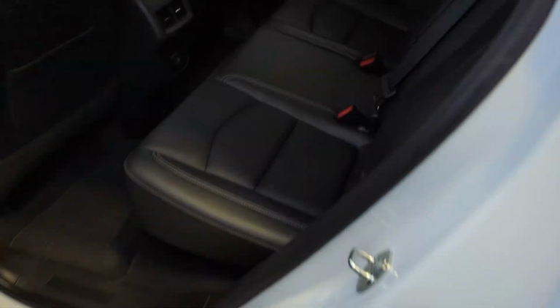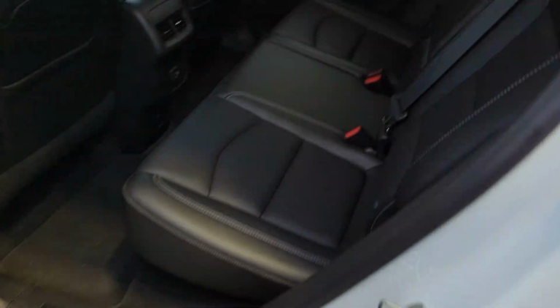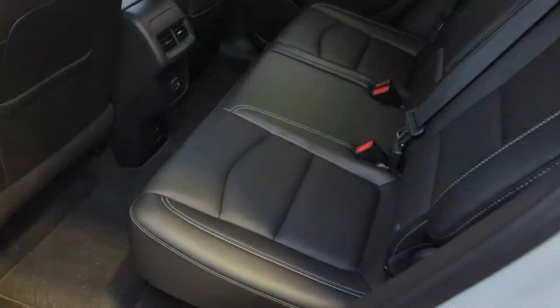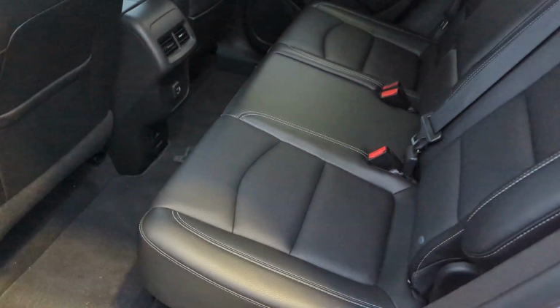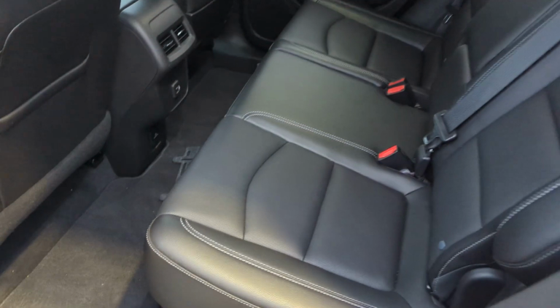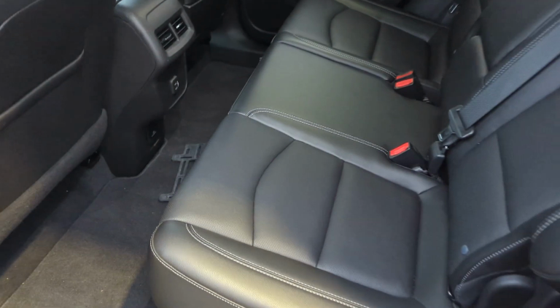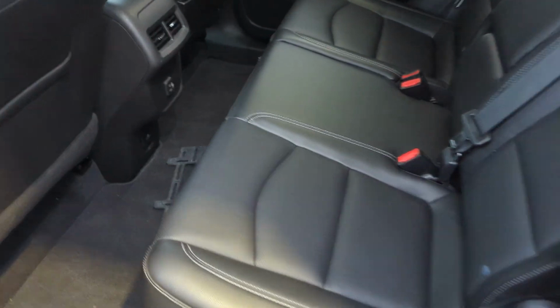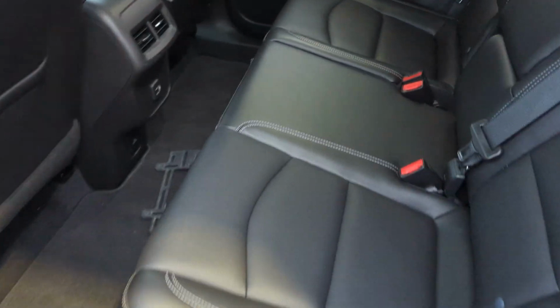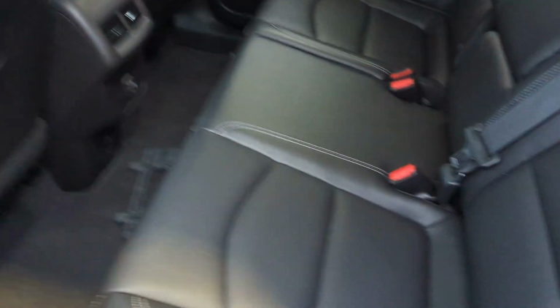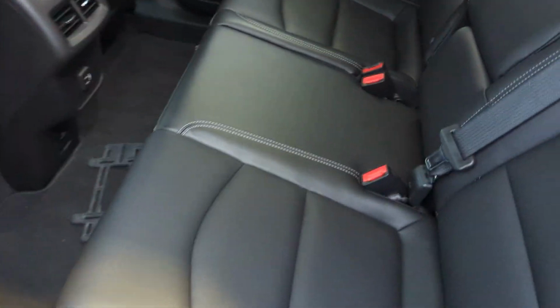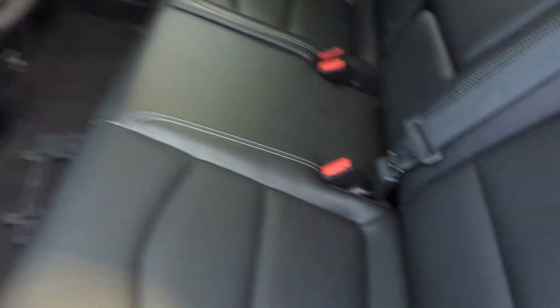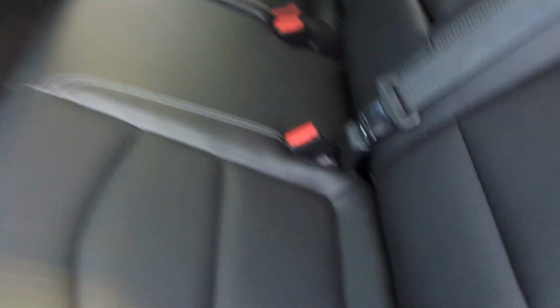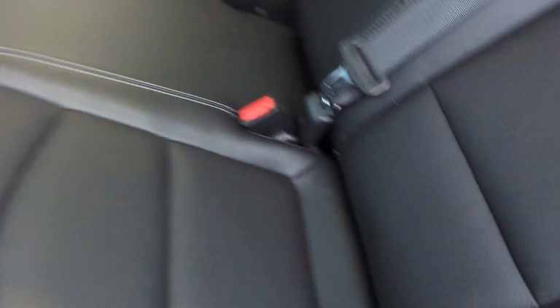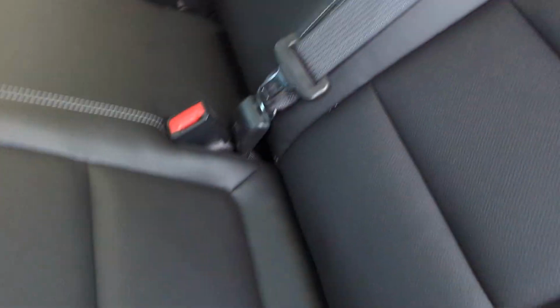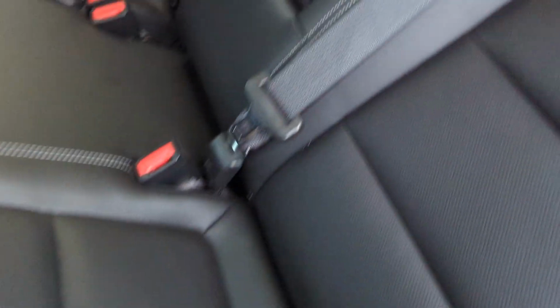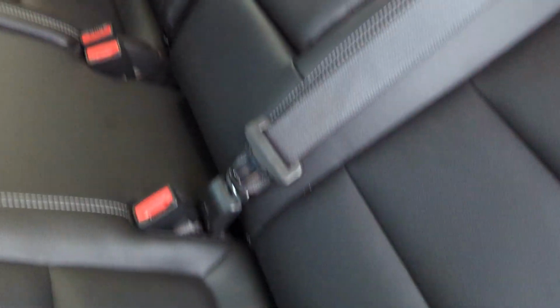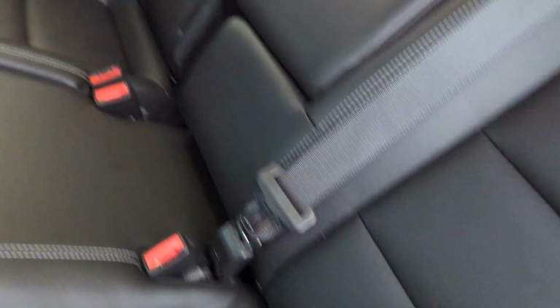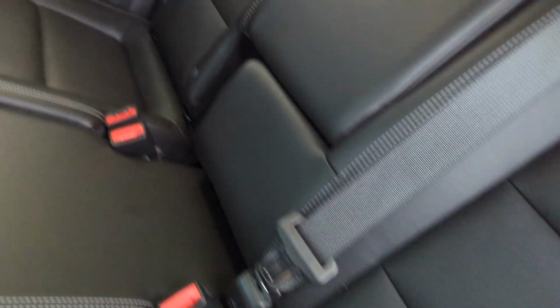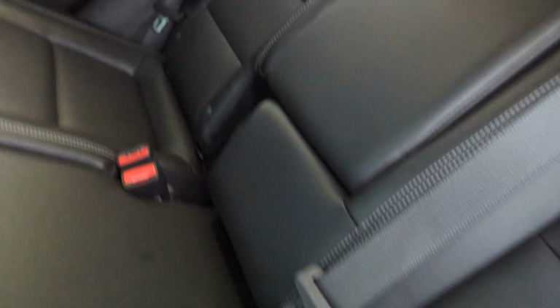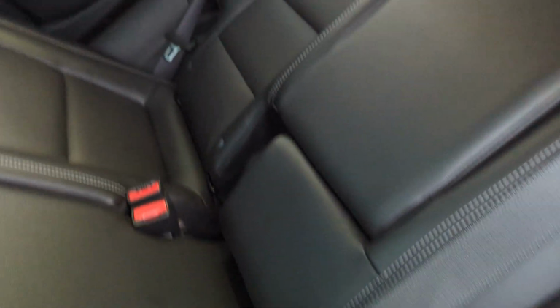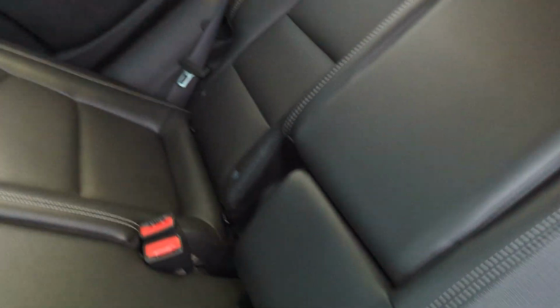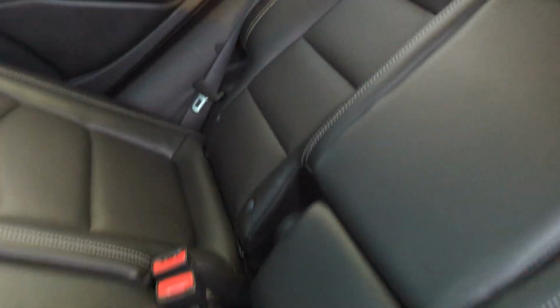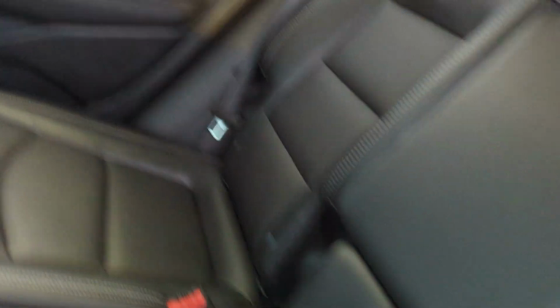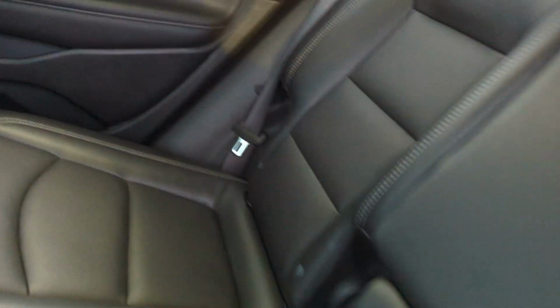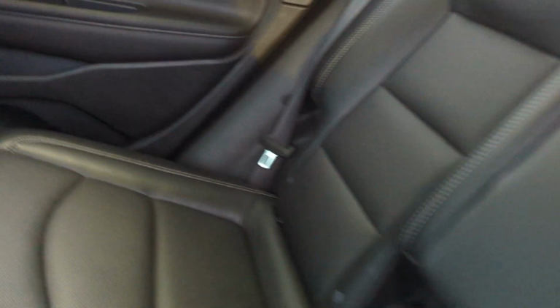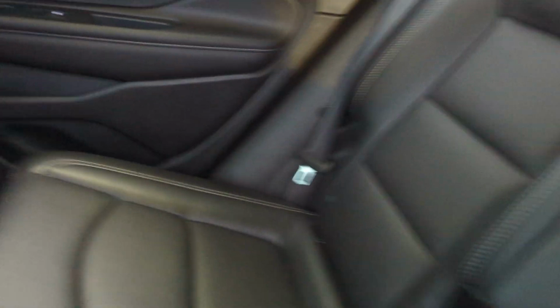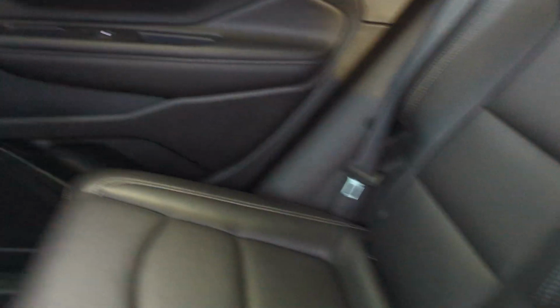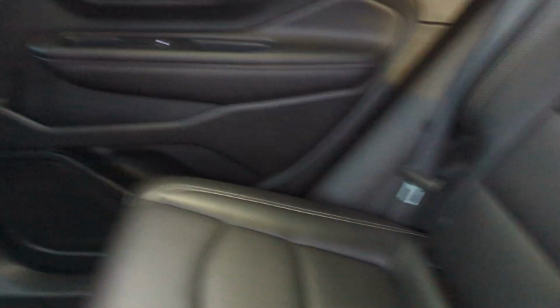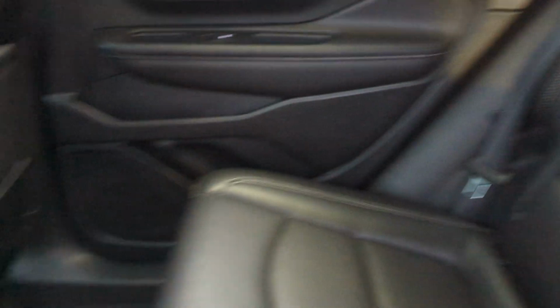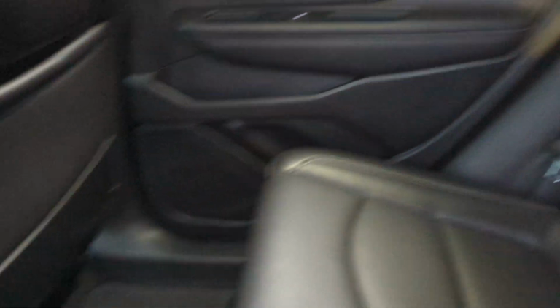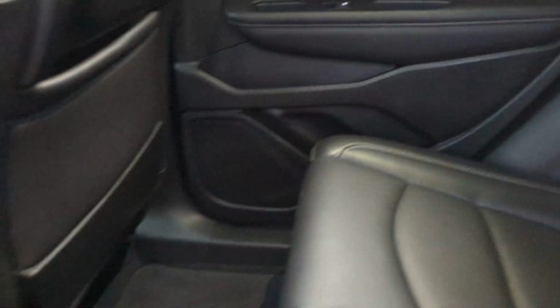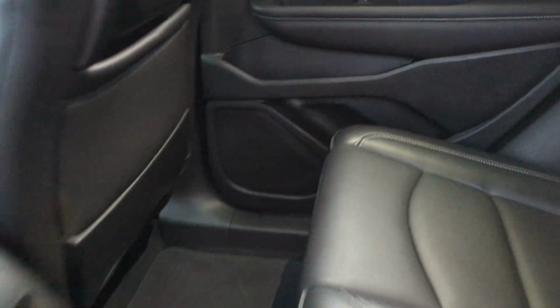Let's go take a peek at the back seats. Really good condition back here — no rips or tears or anything.